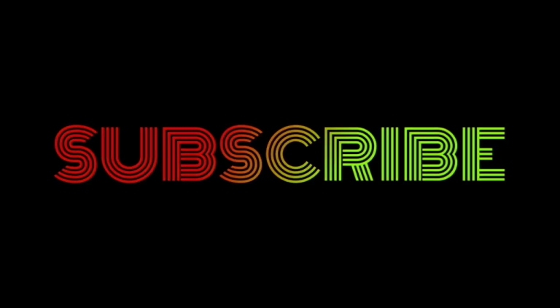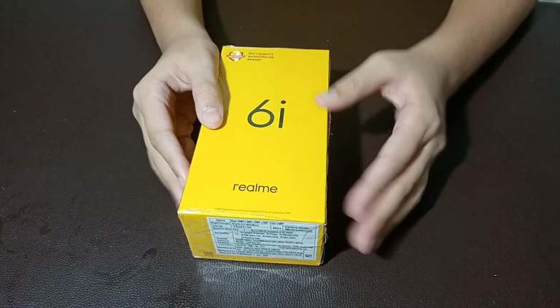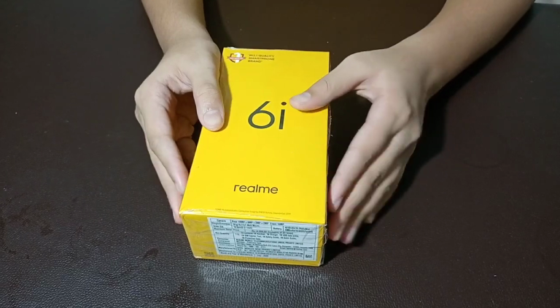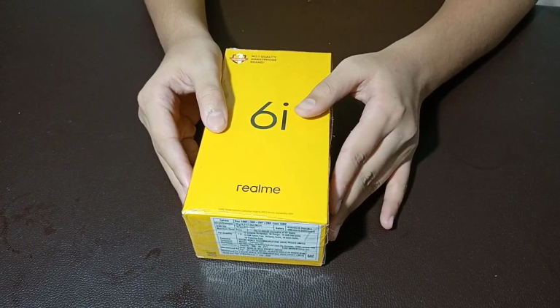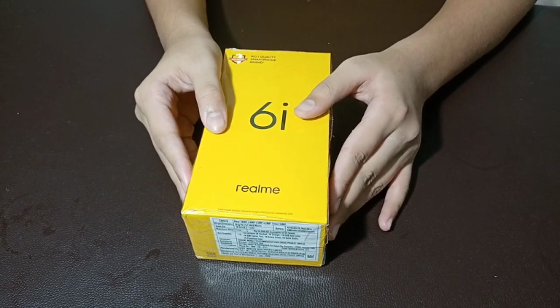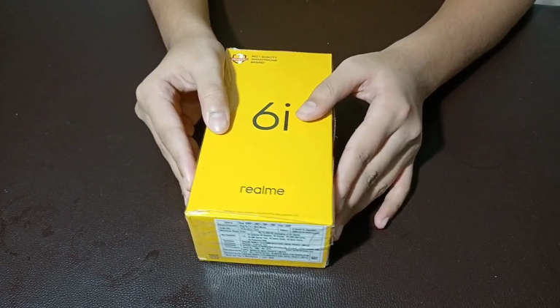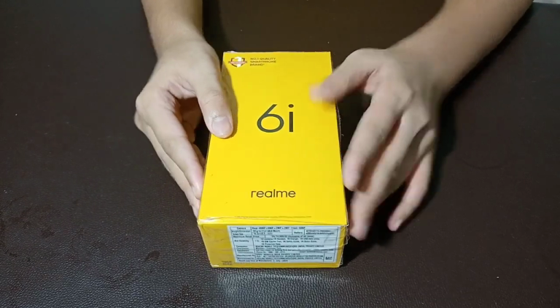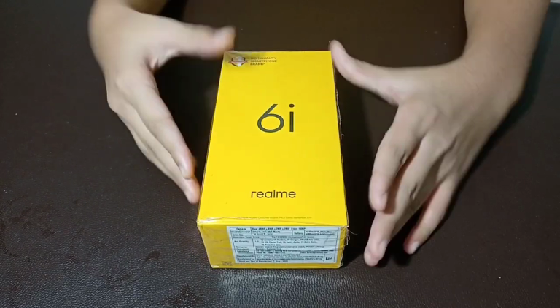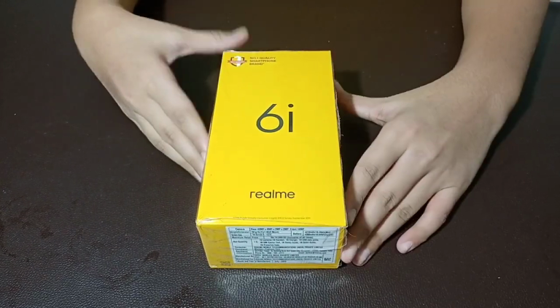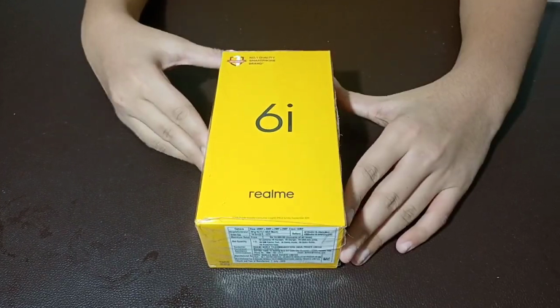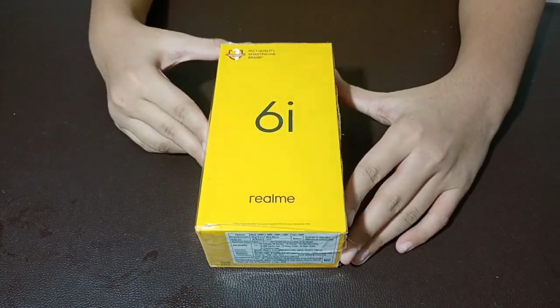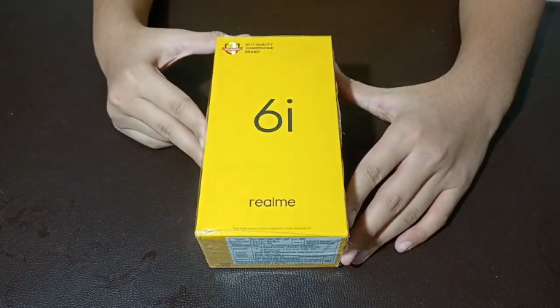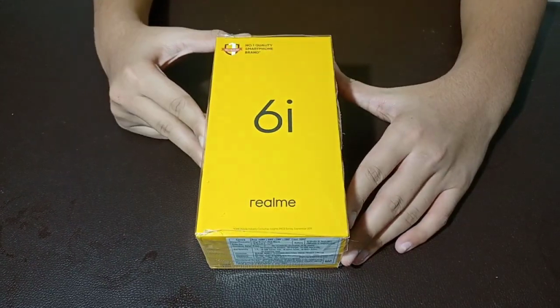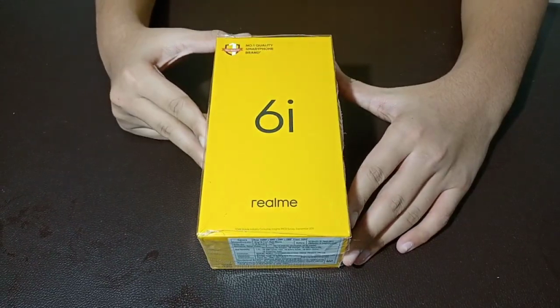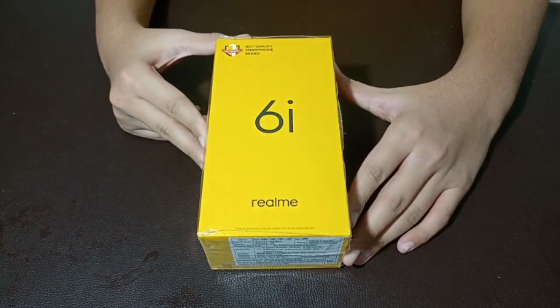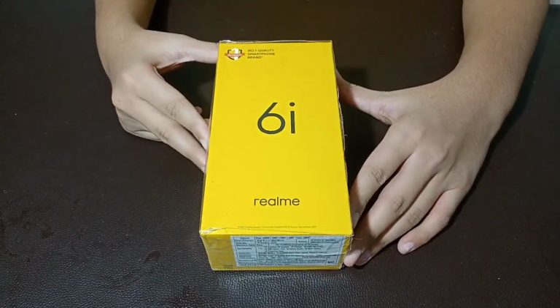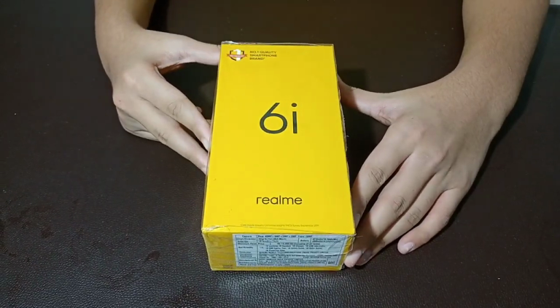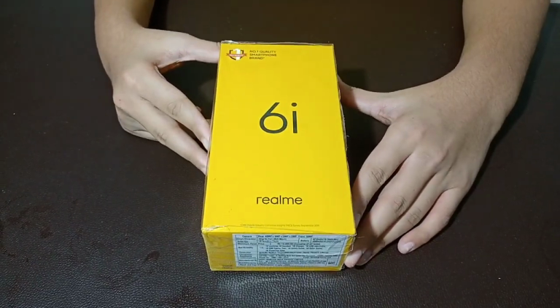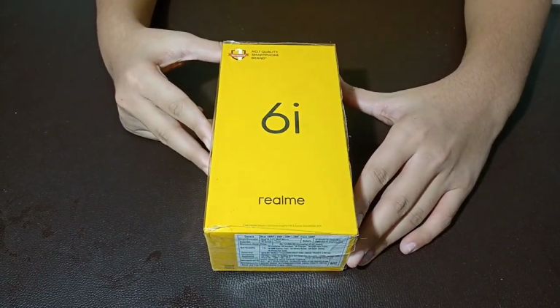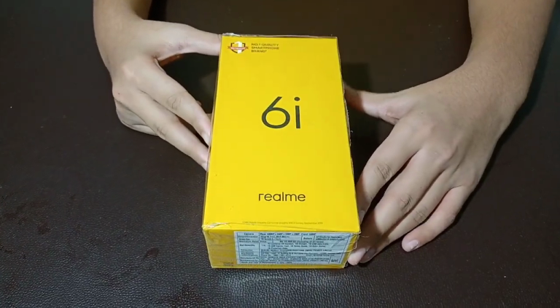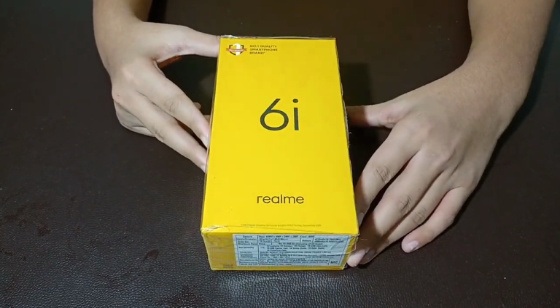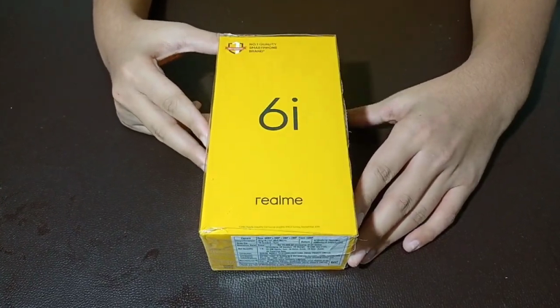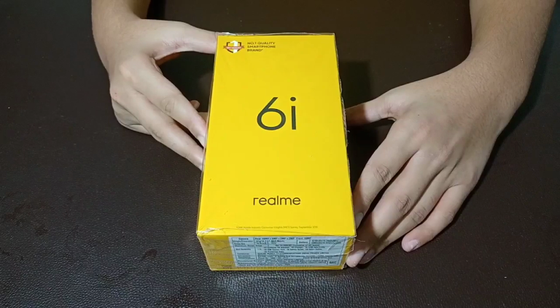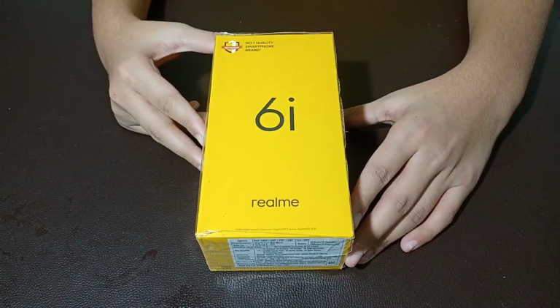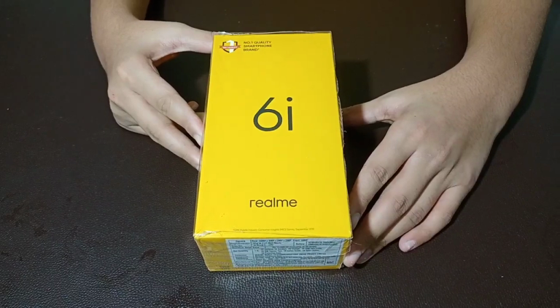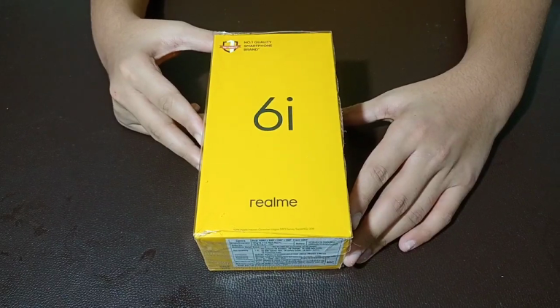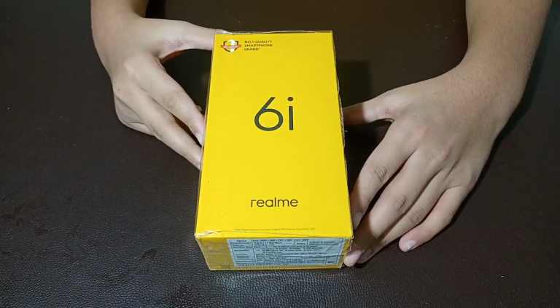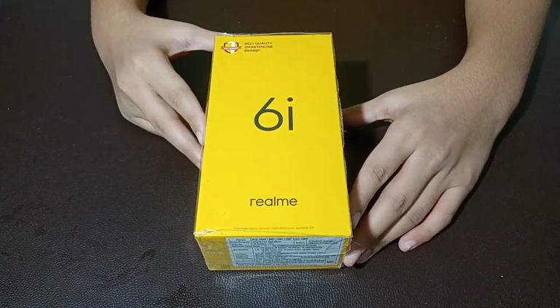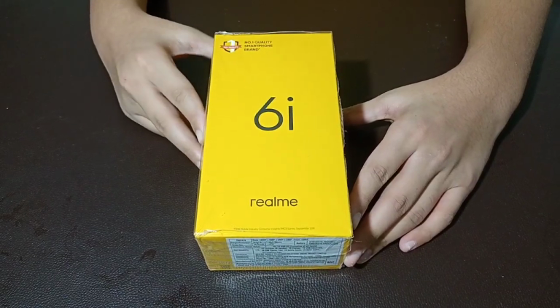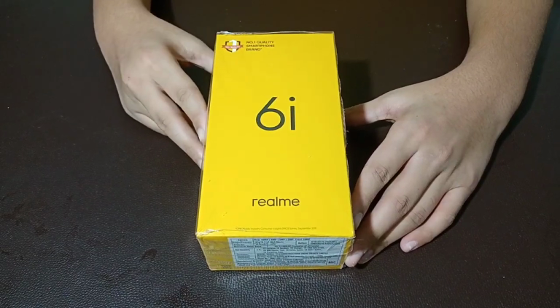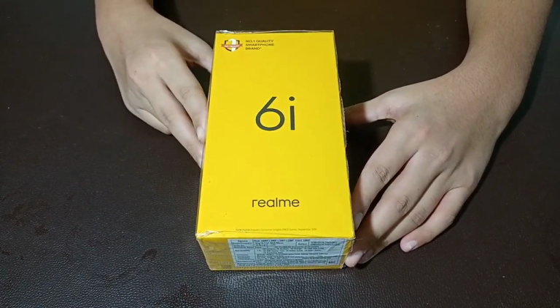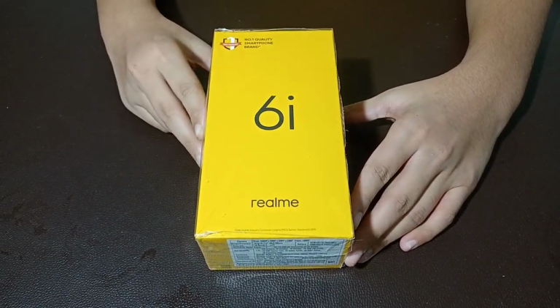The box is Realme 6i. It is a number one quality smartphone brand.